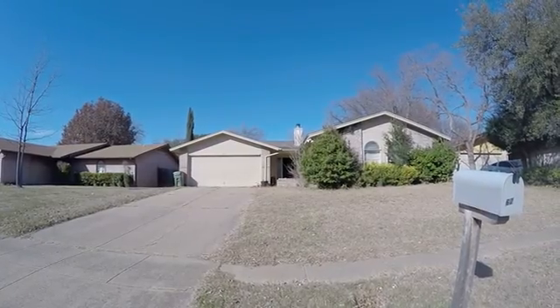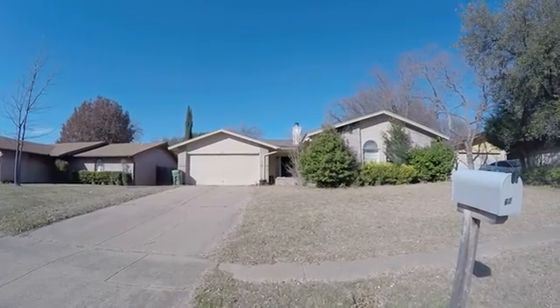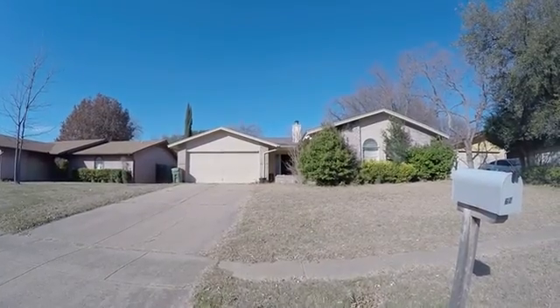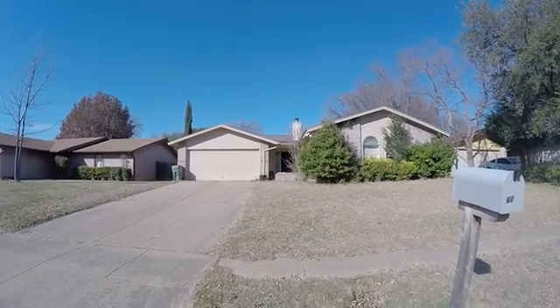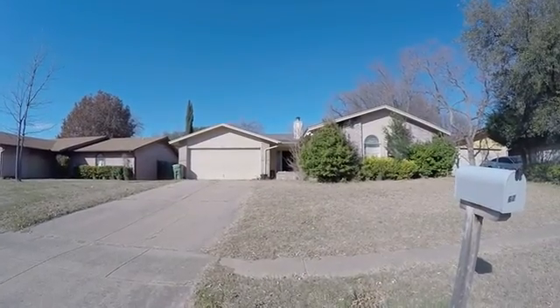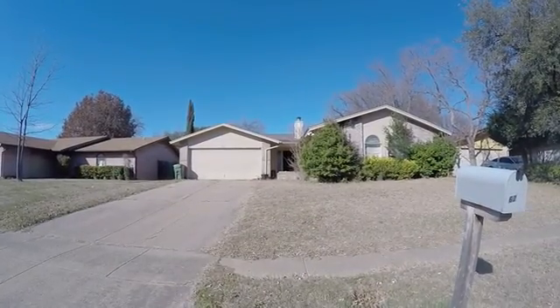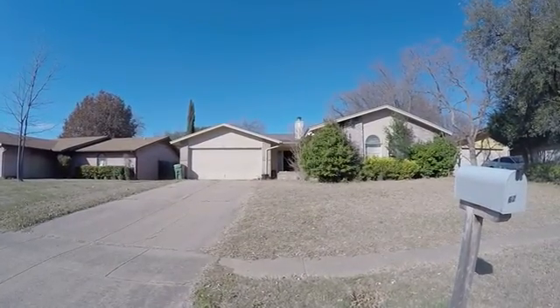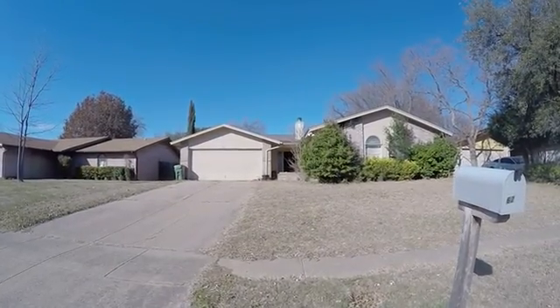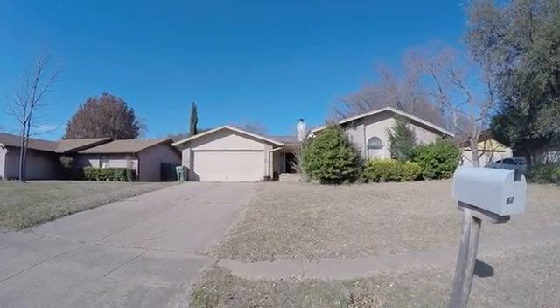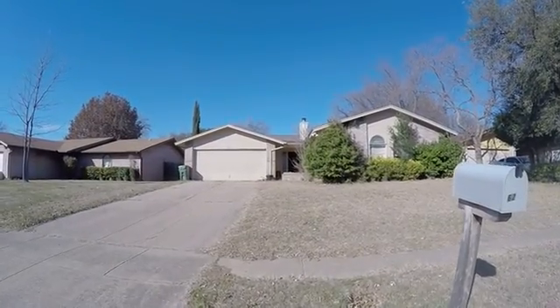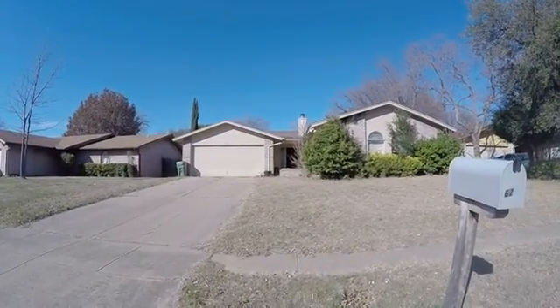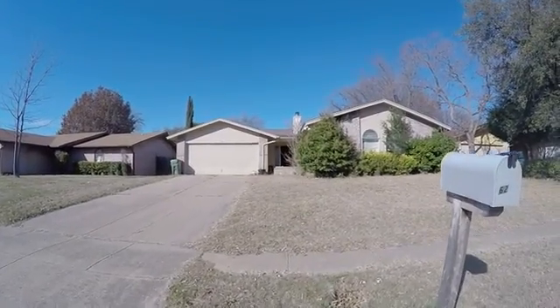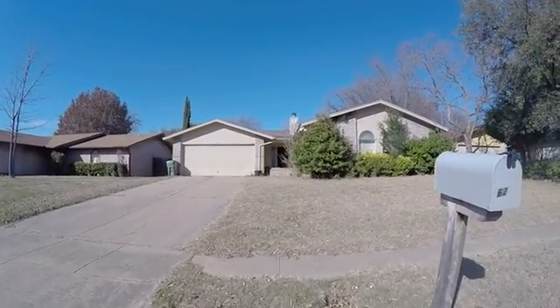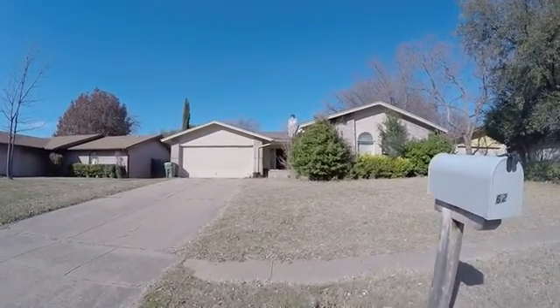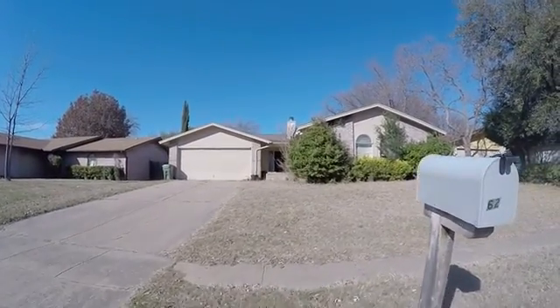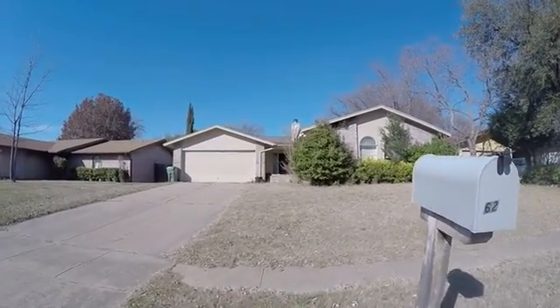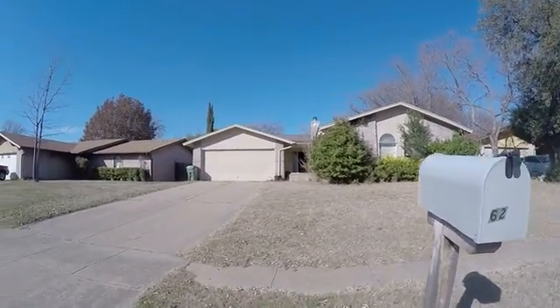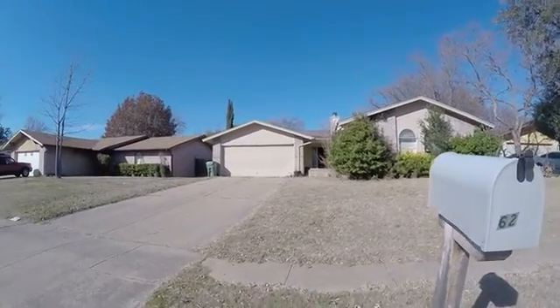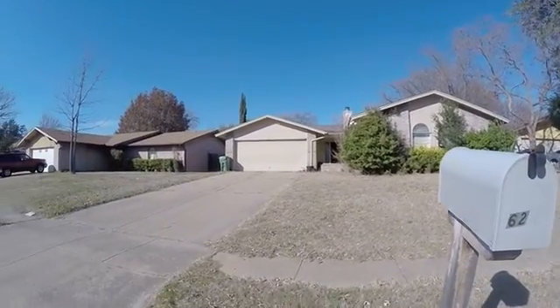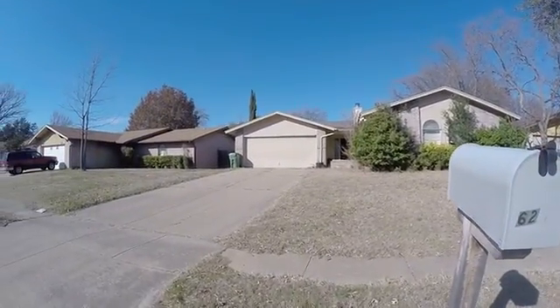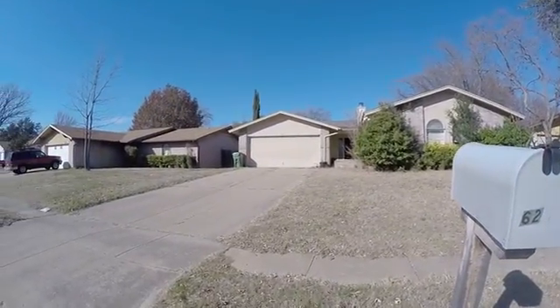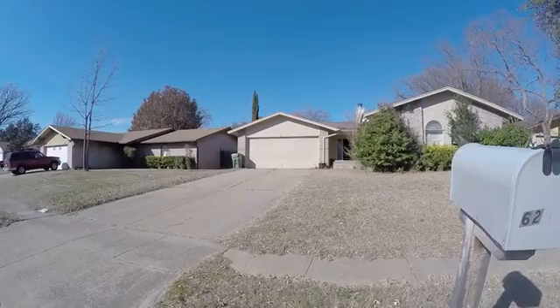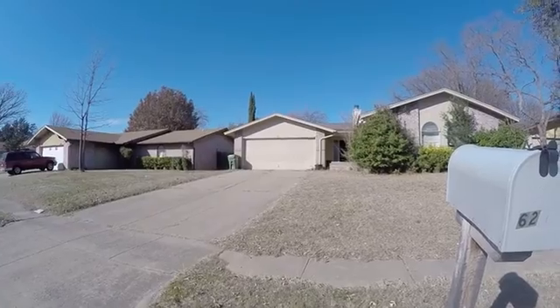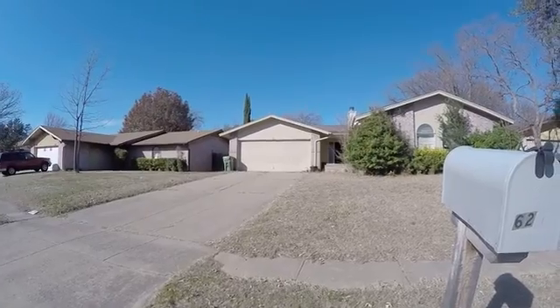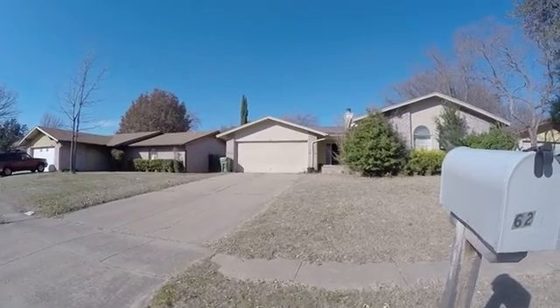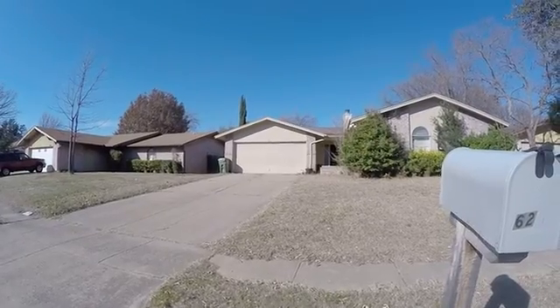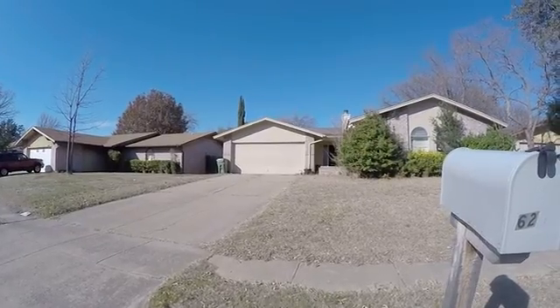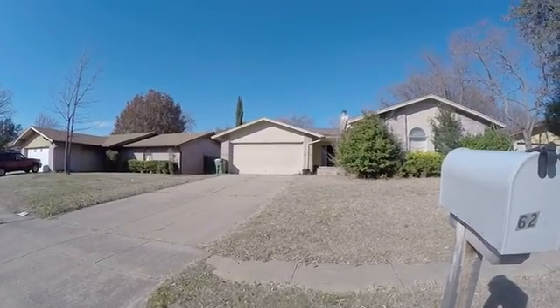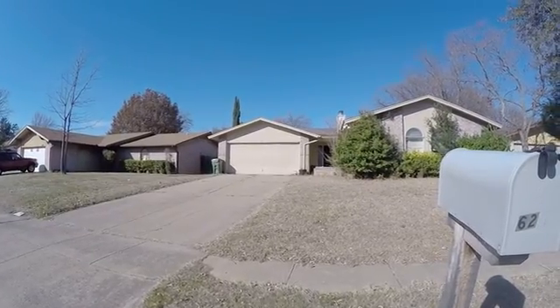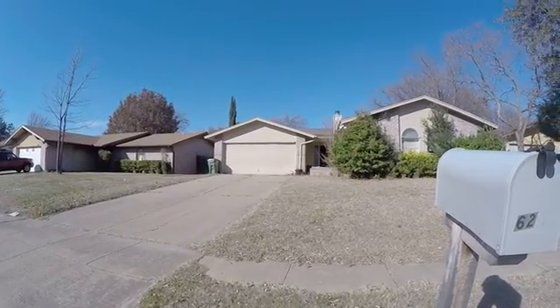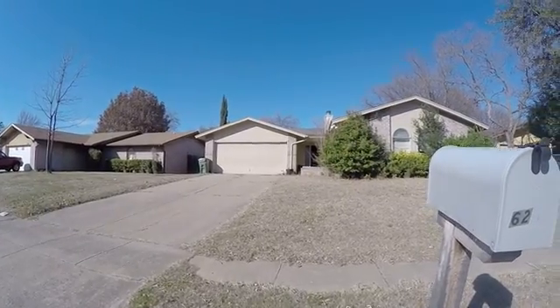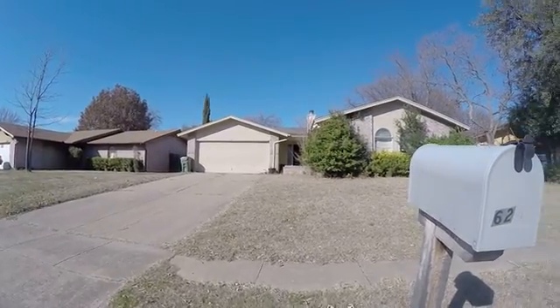All right, we're at 623 Salem. This is for a make ready bid for Frontline.